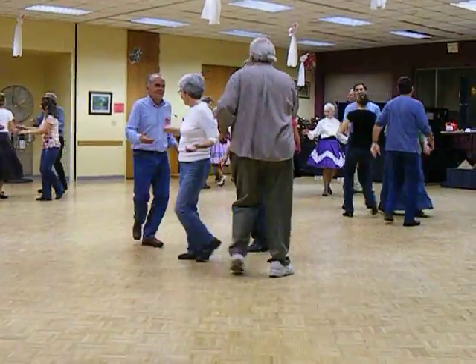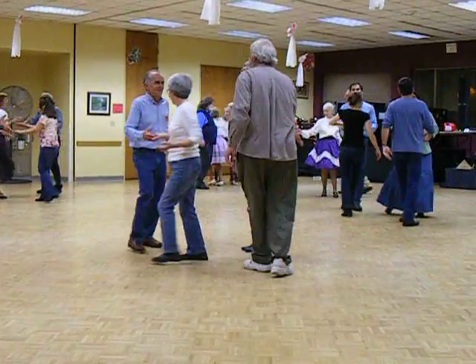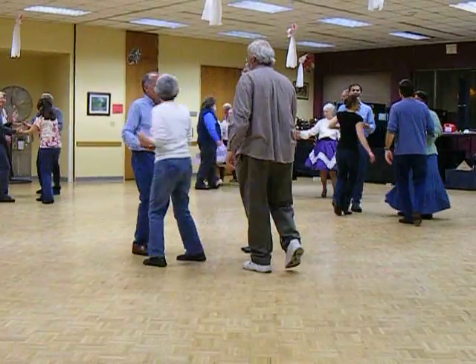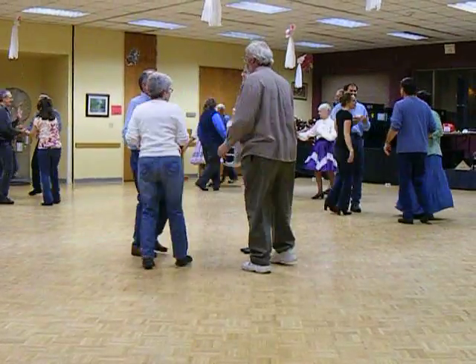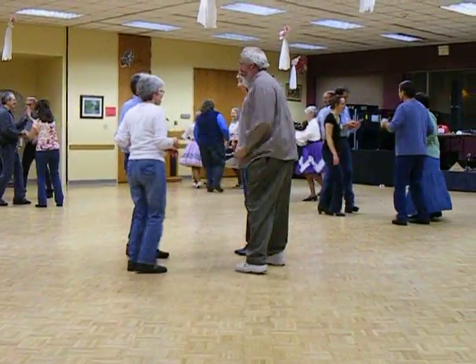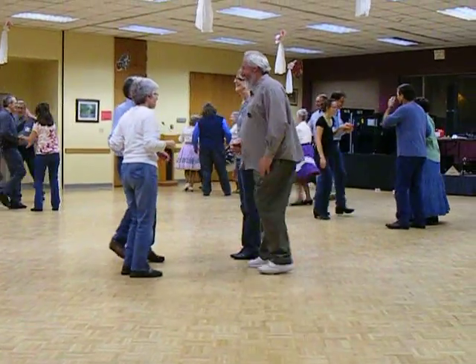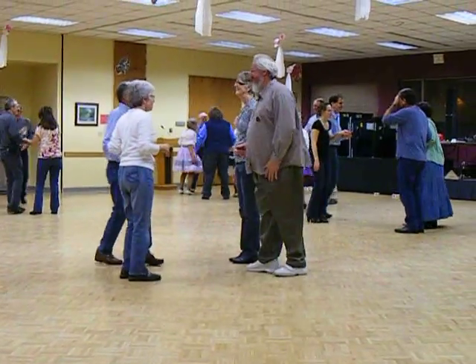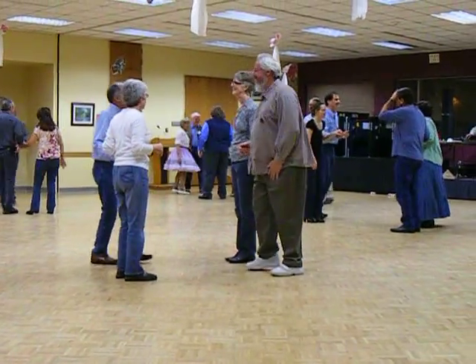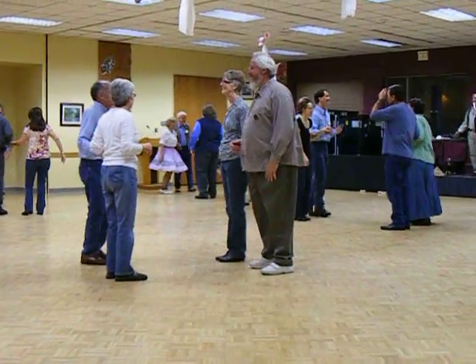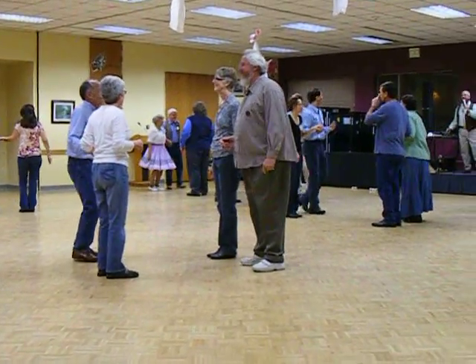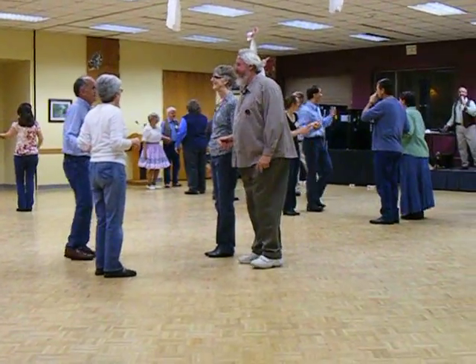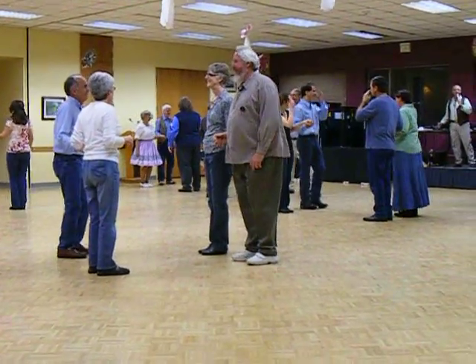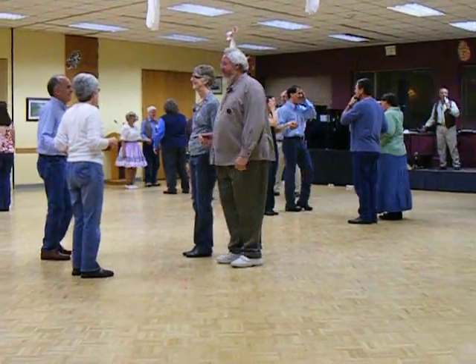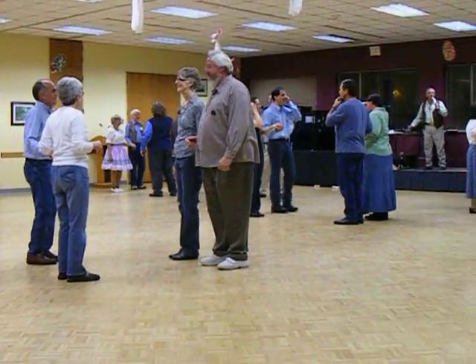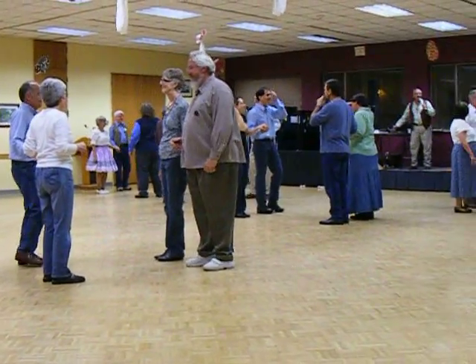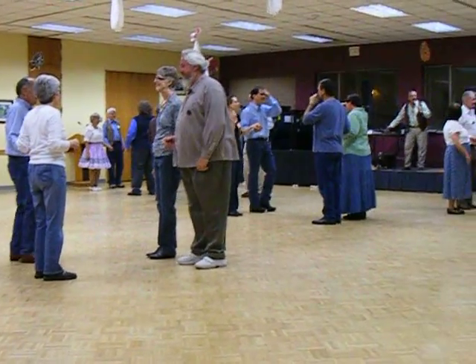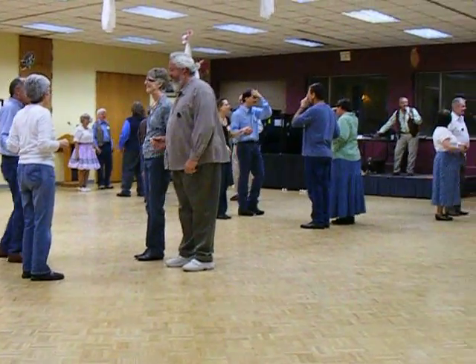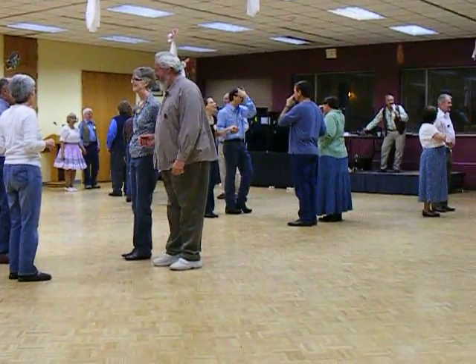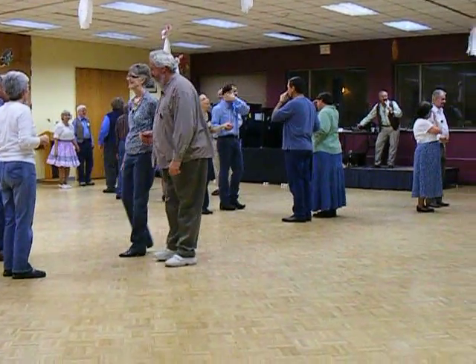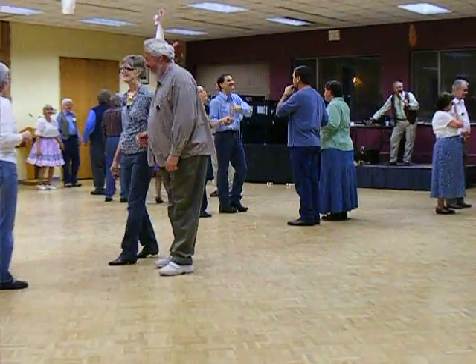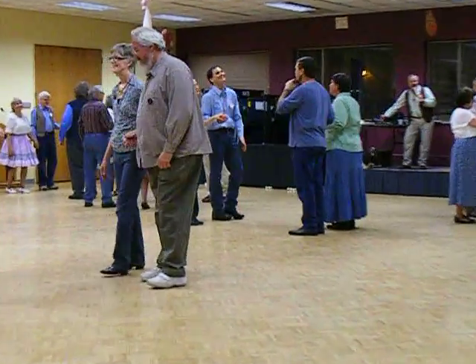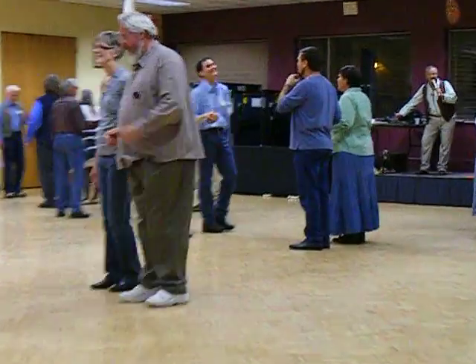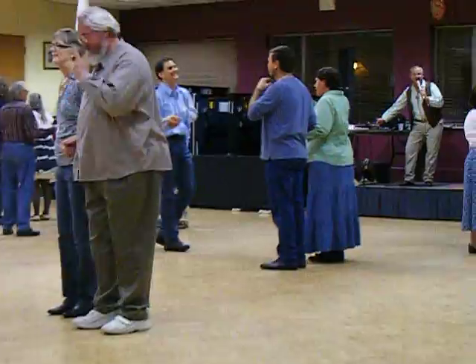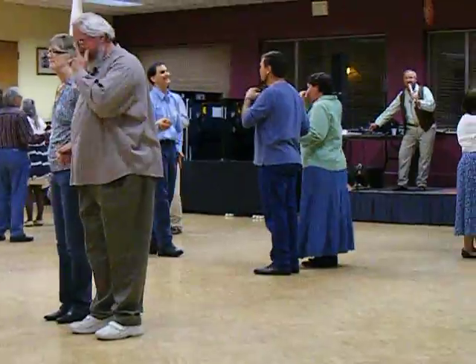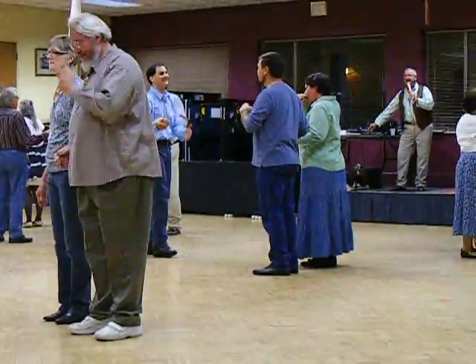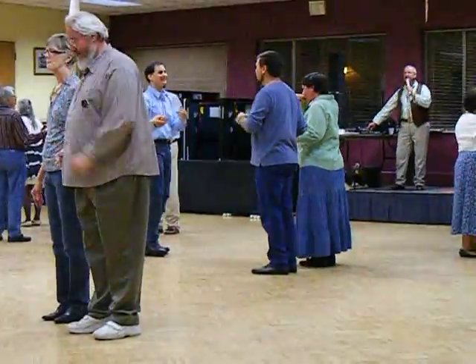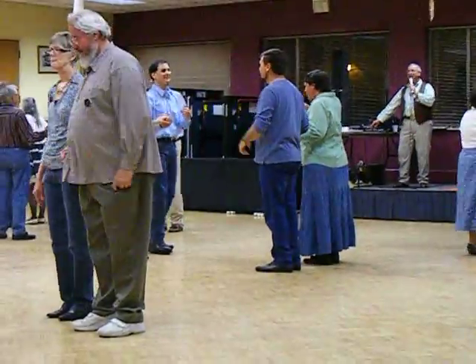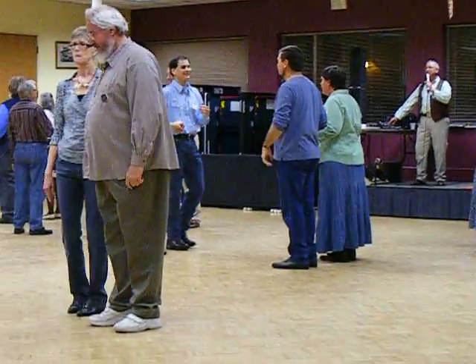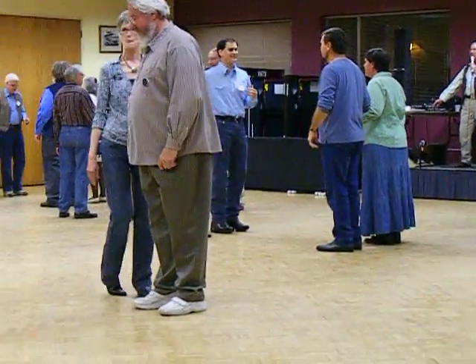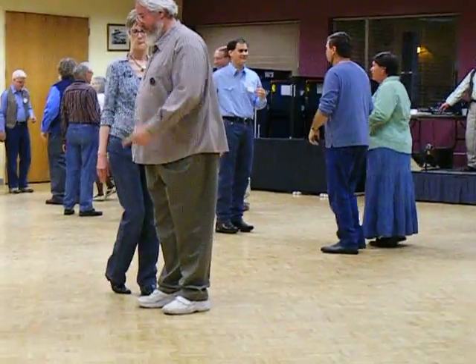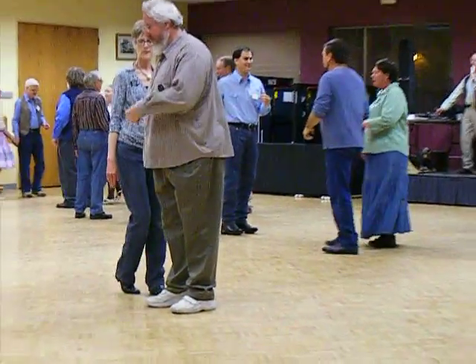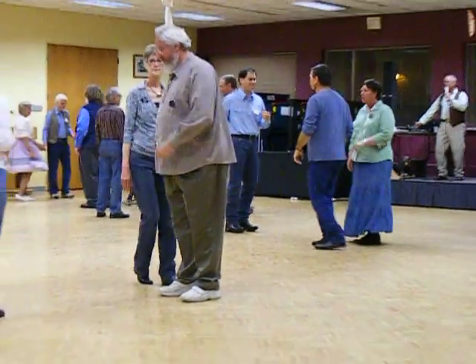Holding it. Now, this time again. Girls are sides. Boys are heads. Sides face. Grand square. Go.